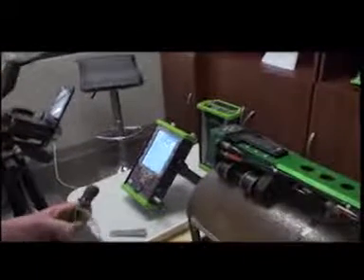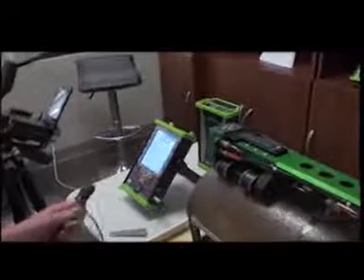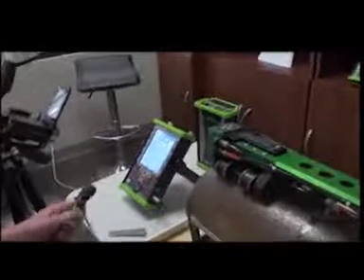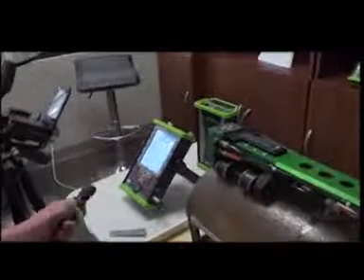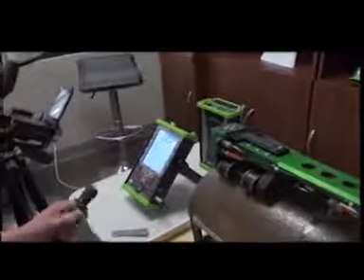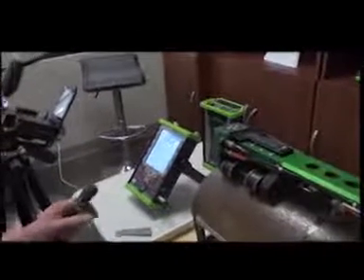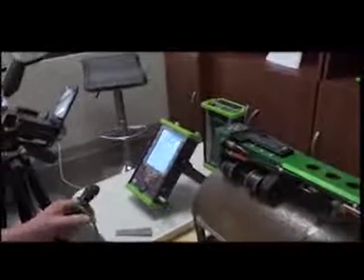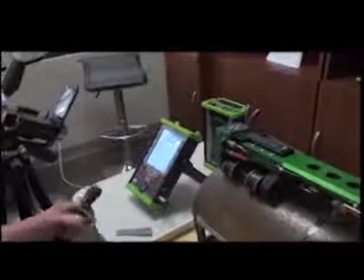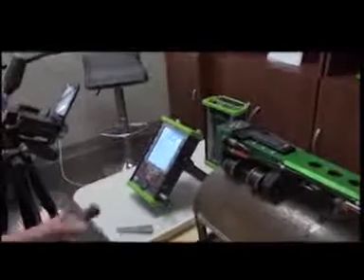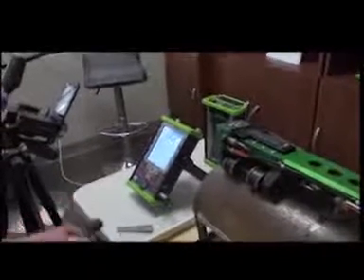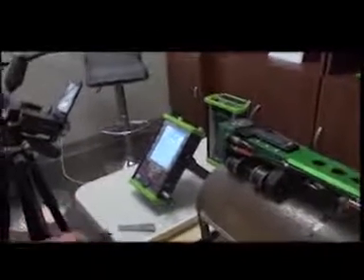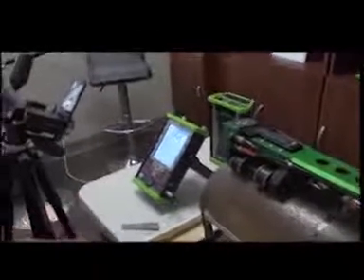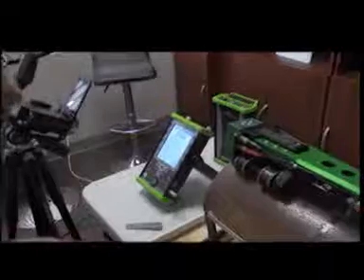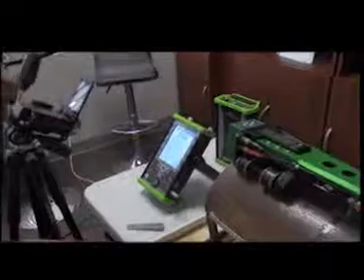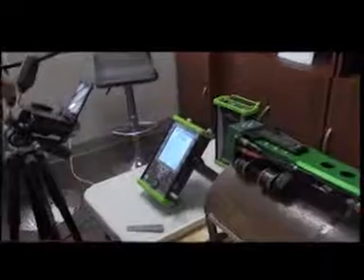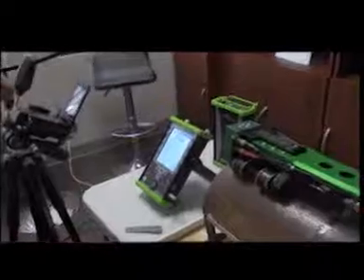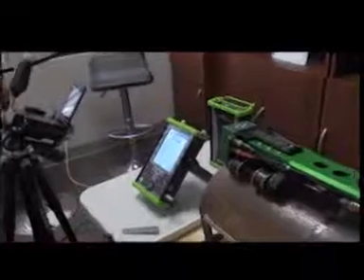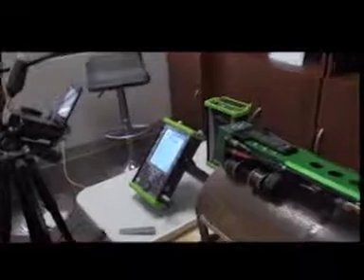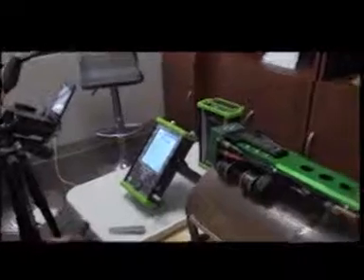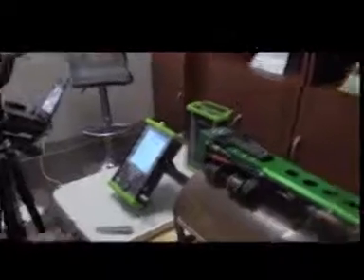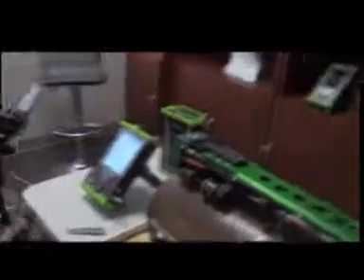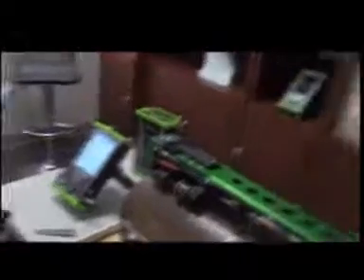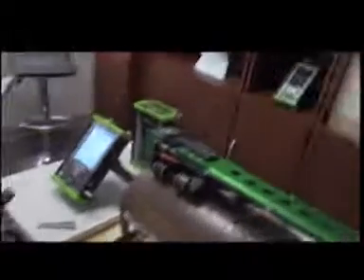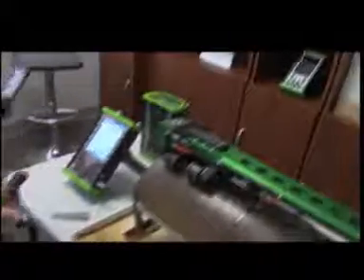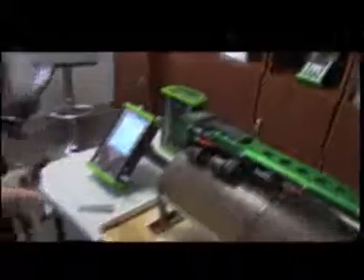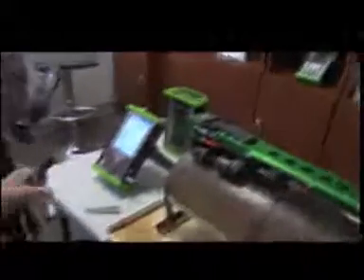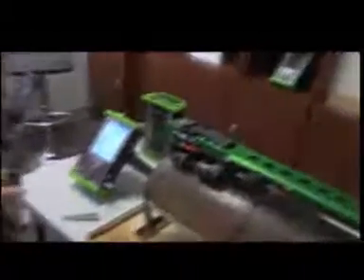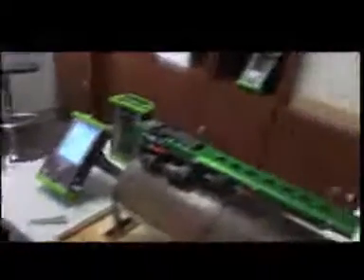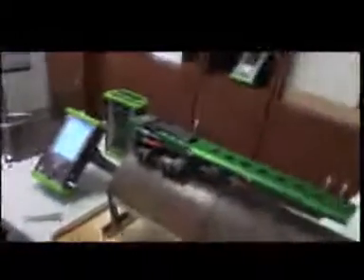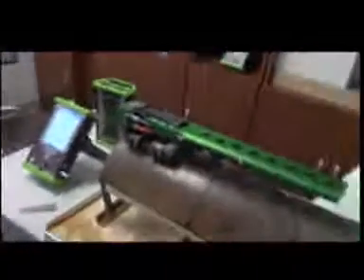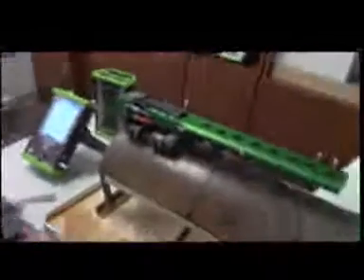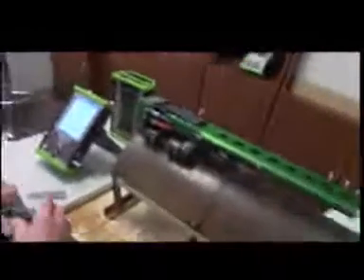Hi, this is Jerry Rutherford, NGT Systems. We're going to go through the basic setup for the RCA scanner for scanning corrosion.